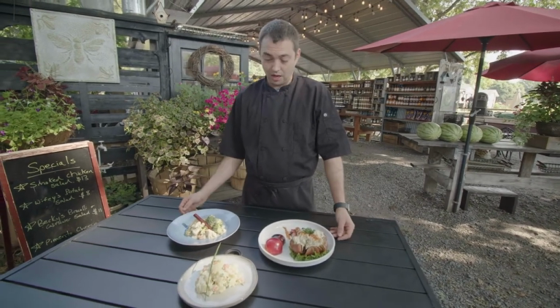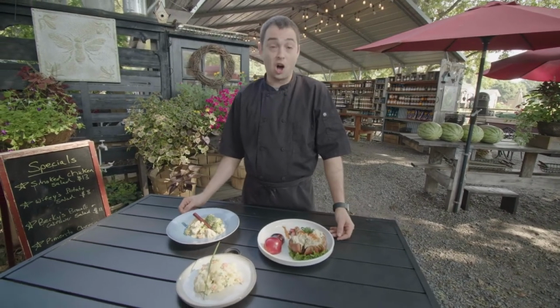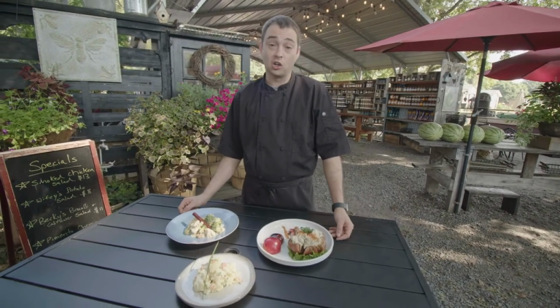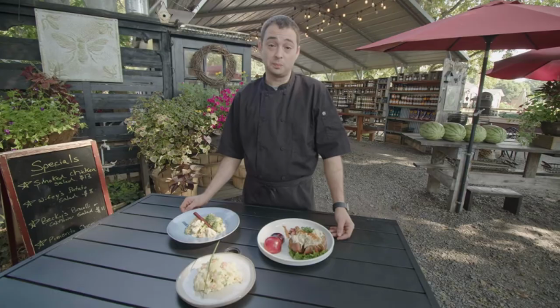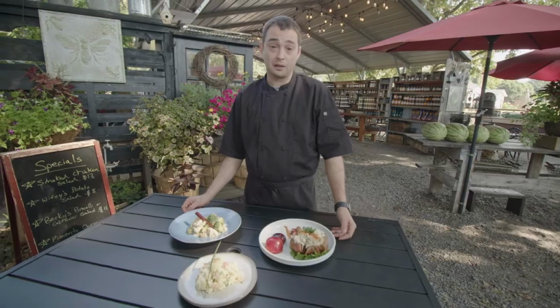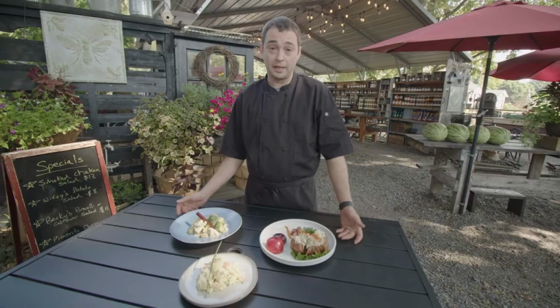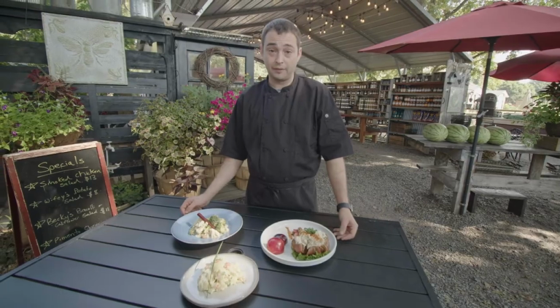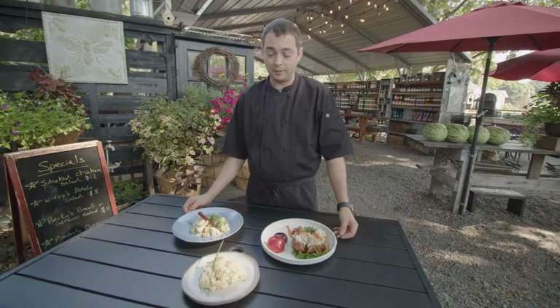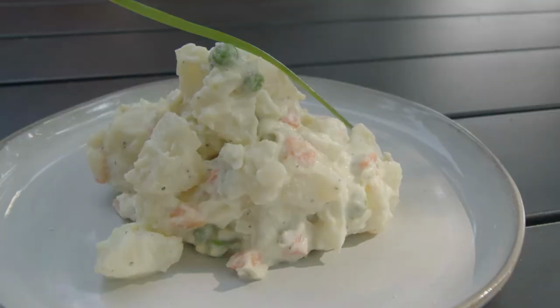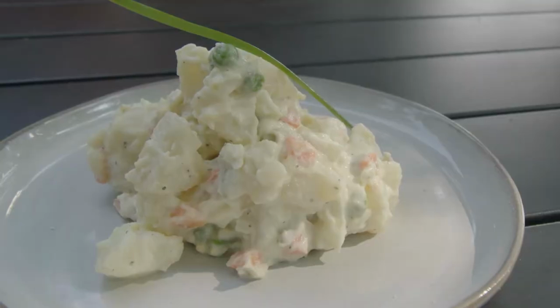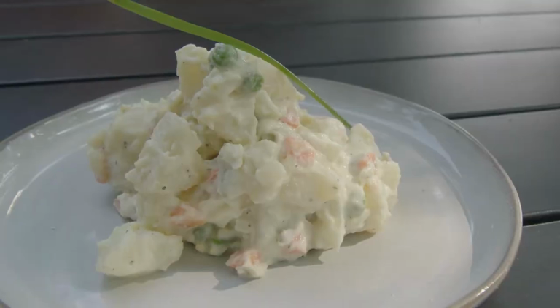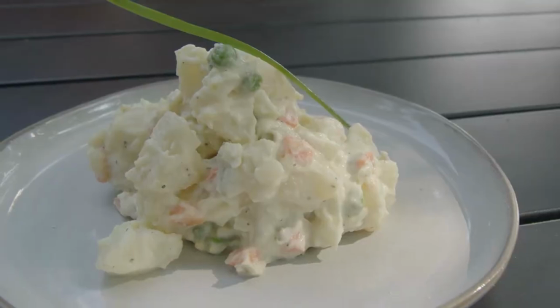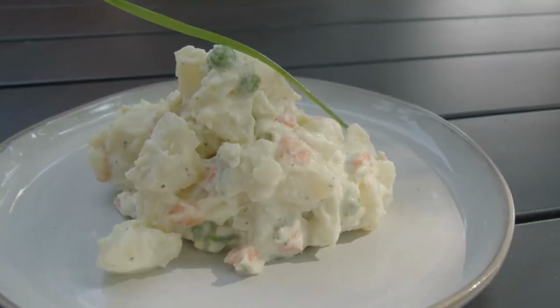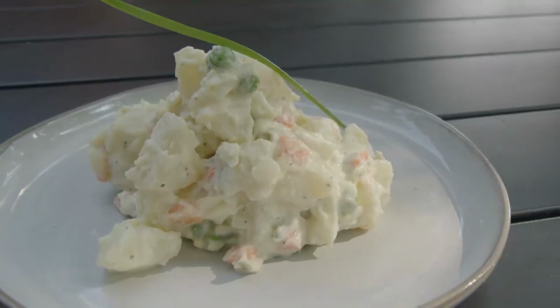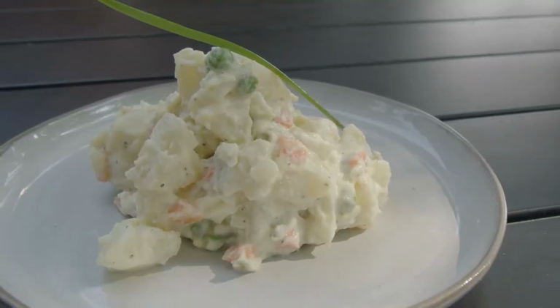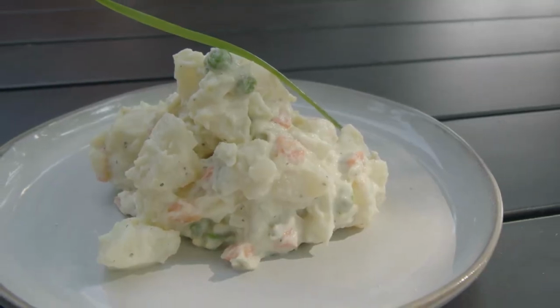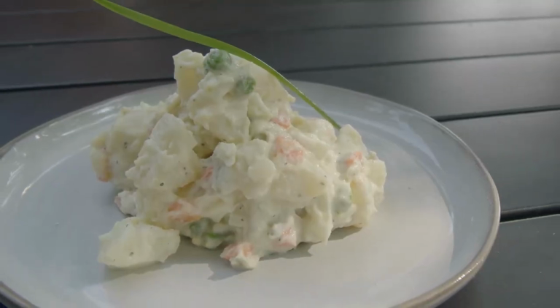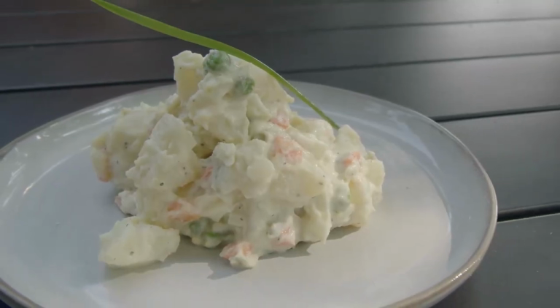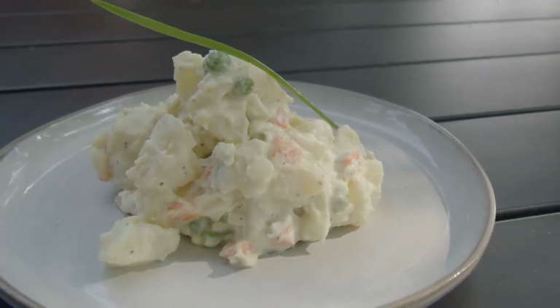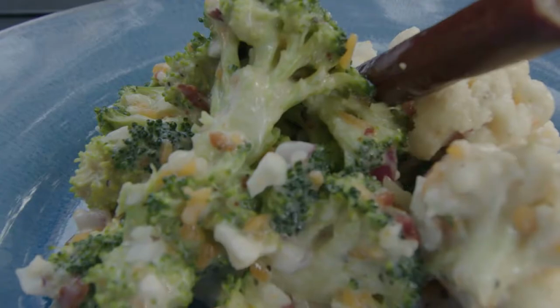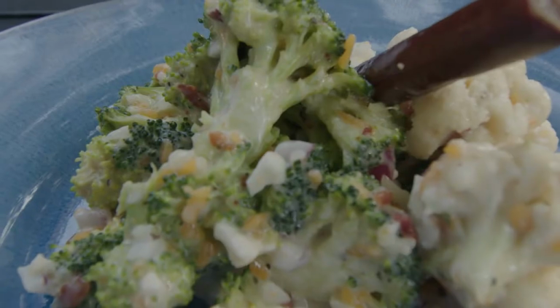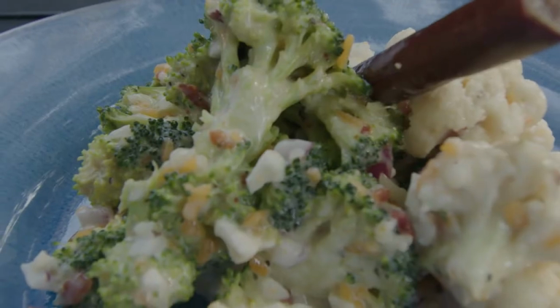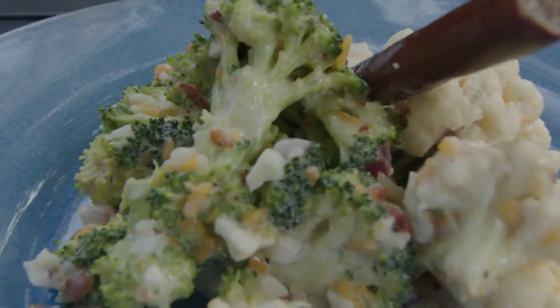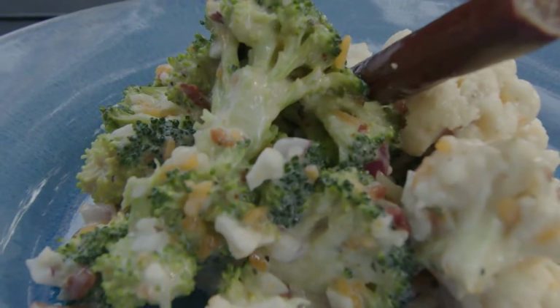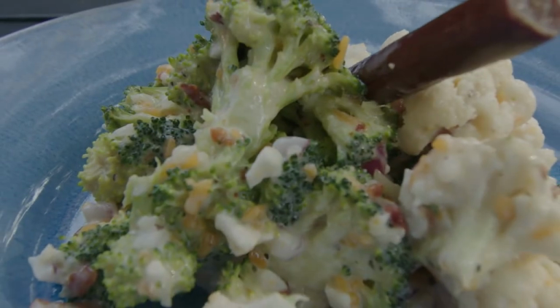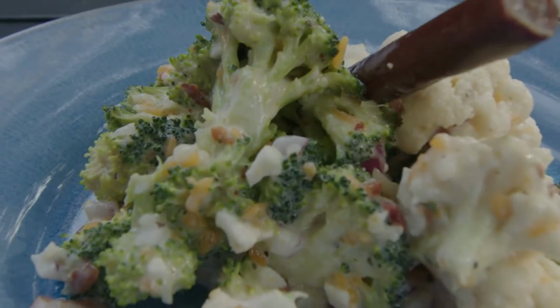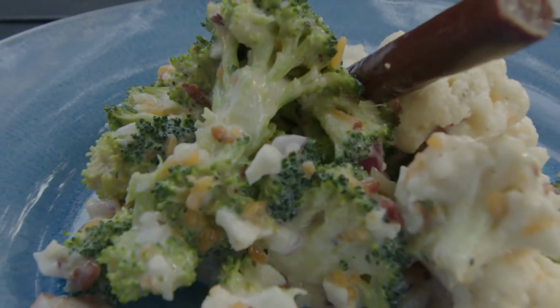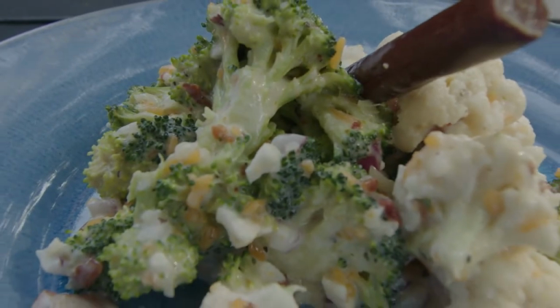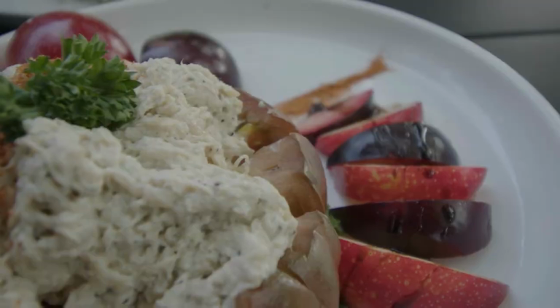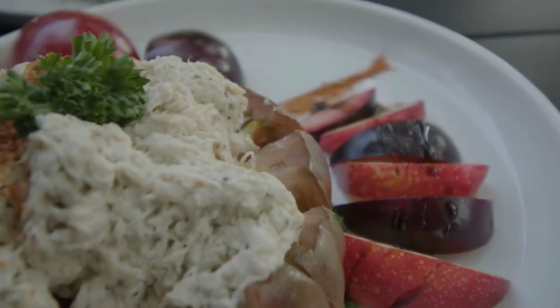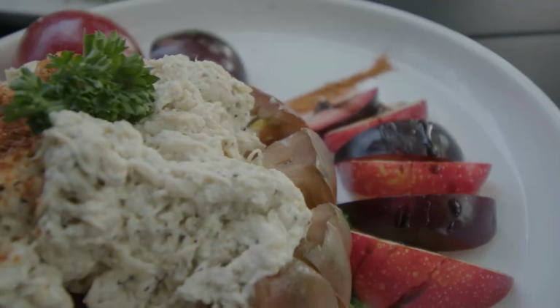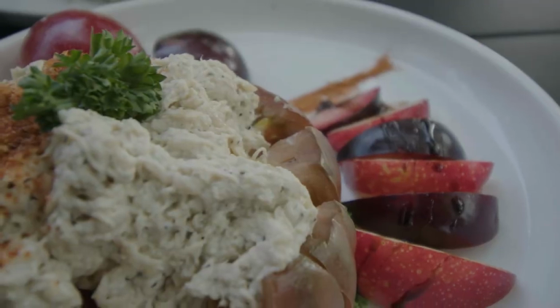All three are inspired by different people — my wife, my friend Becky Baird, and of course Logan out here at the market.